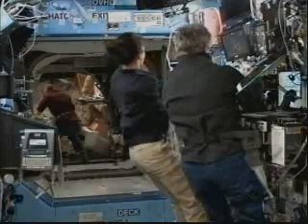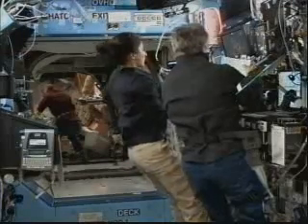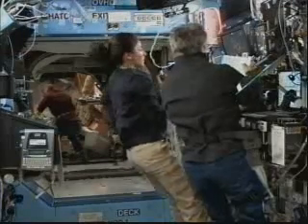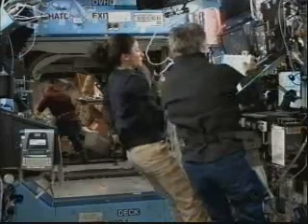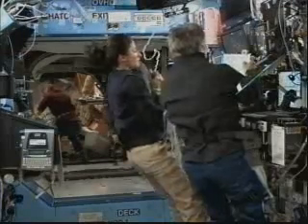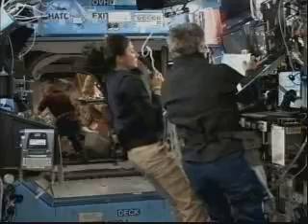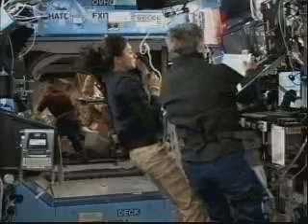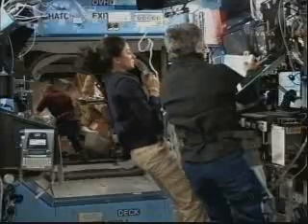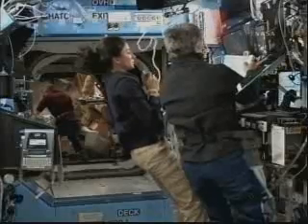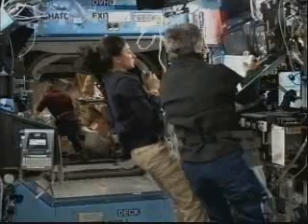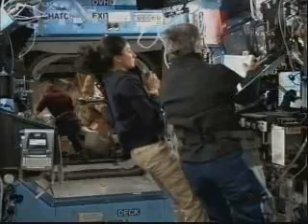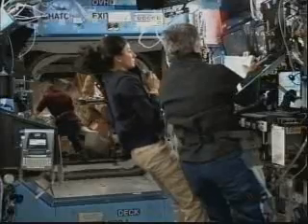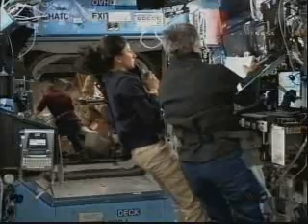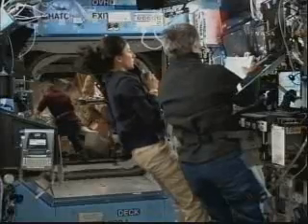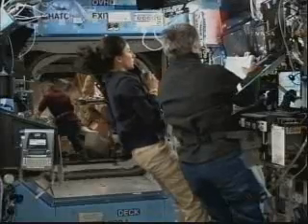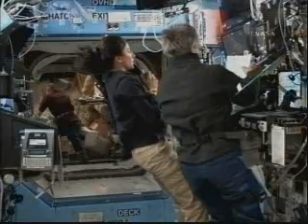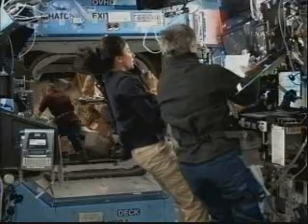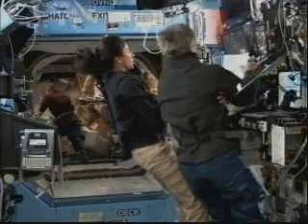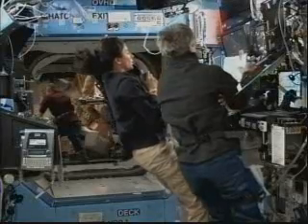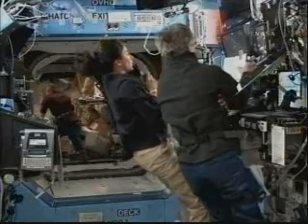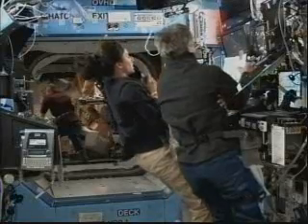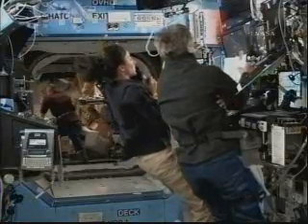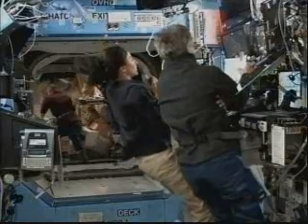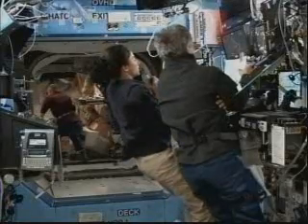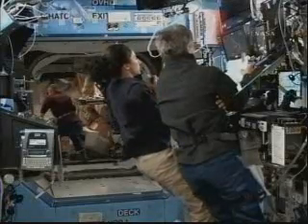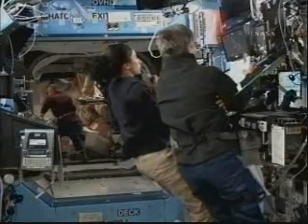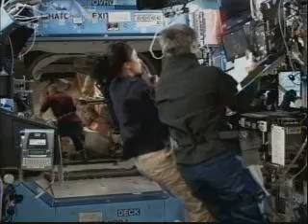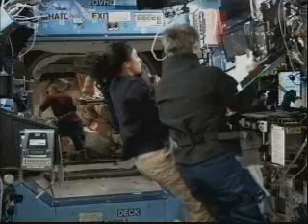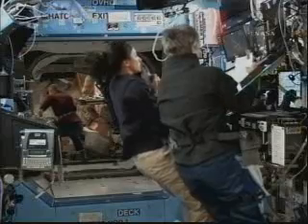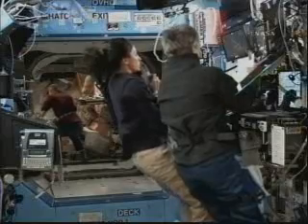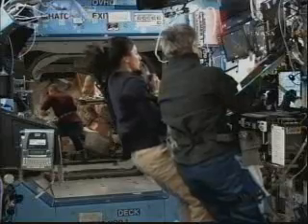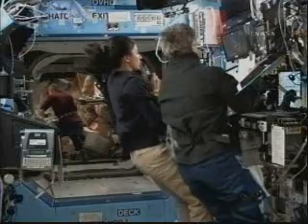And then about 12 minutes later, about 1 p.m. Central Time, another maneuver of 1.2 meters per second will occur.